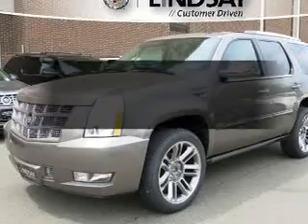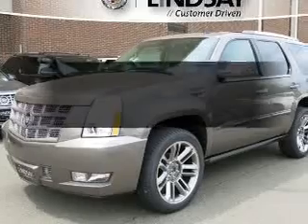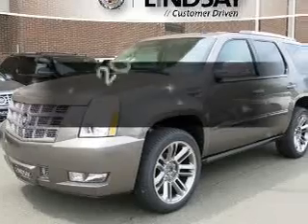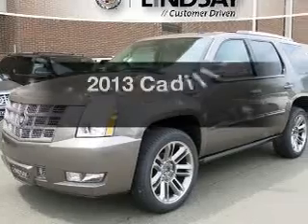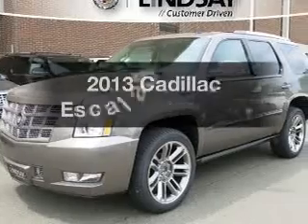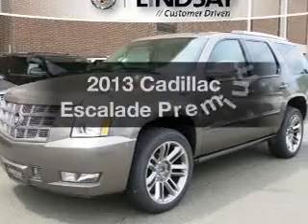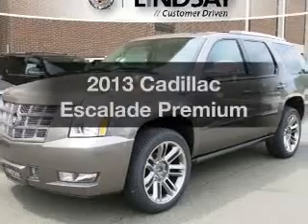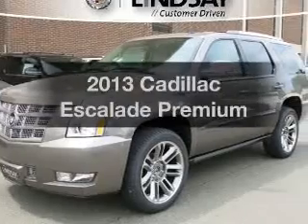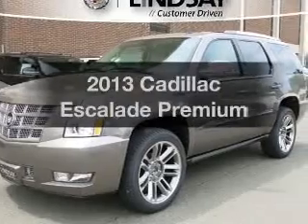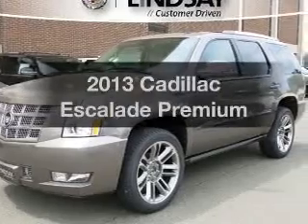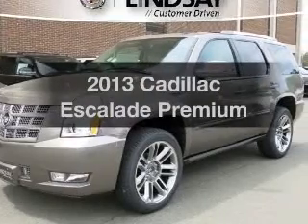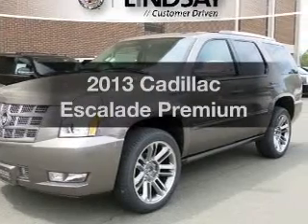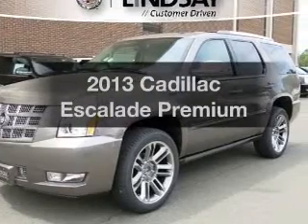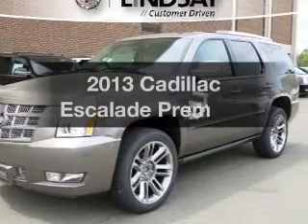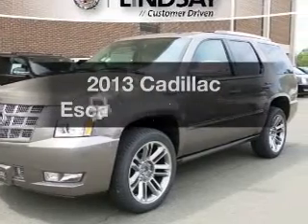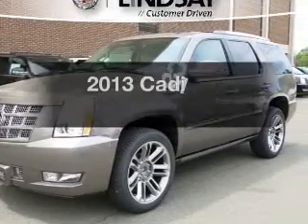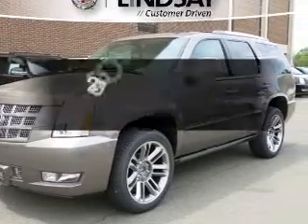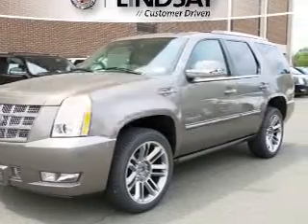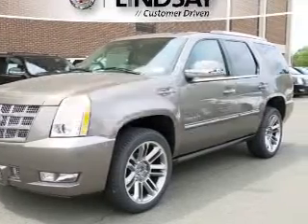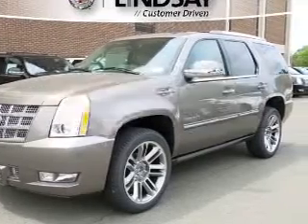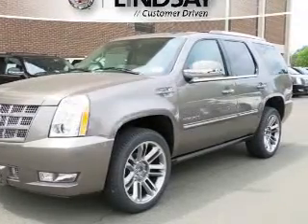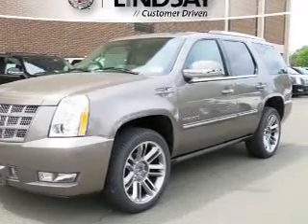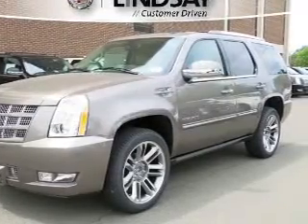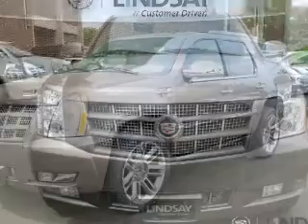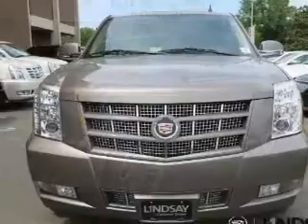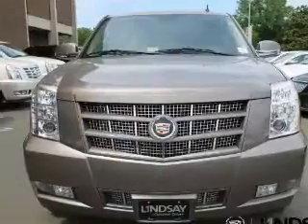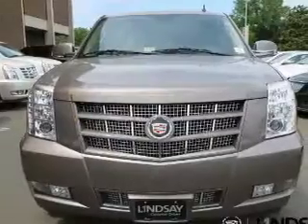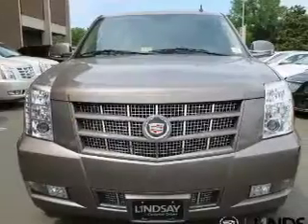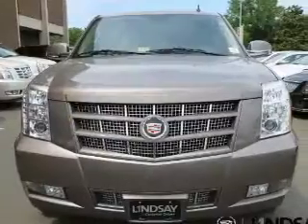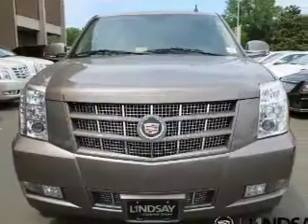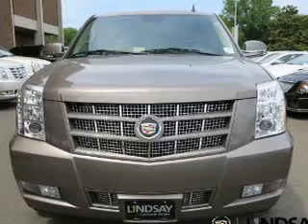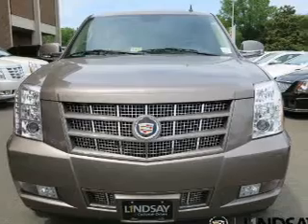Get noticed in this 2013 Cadillac Escalade. This is the set of wheels you've been looking for.